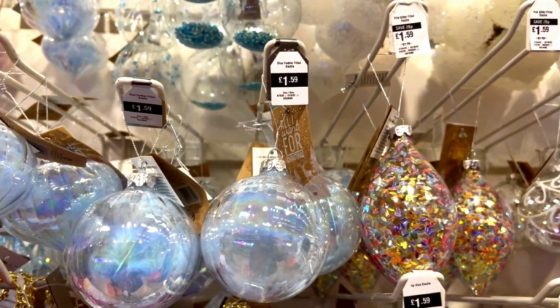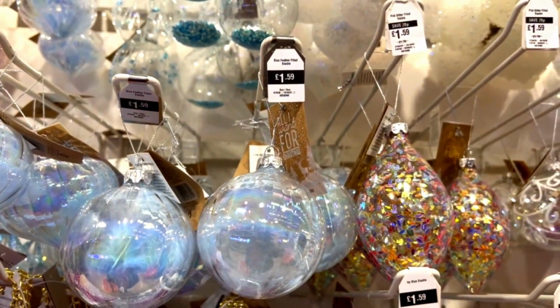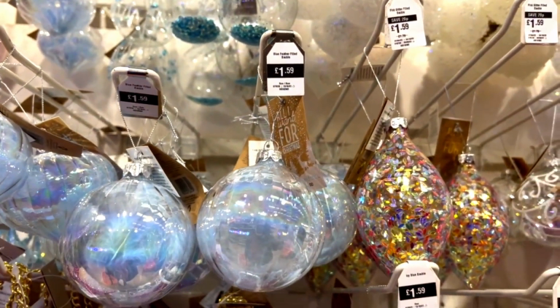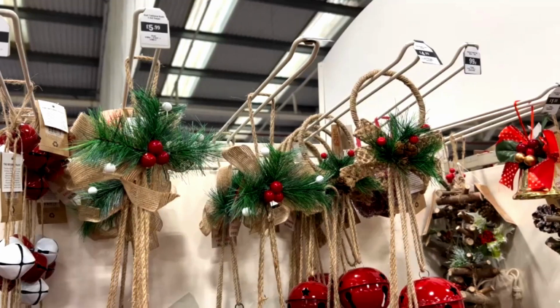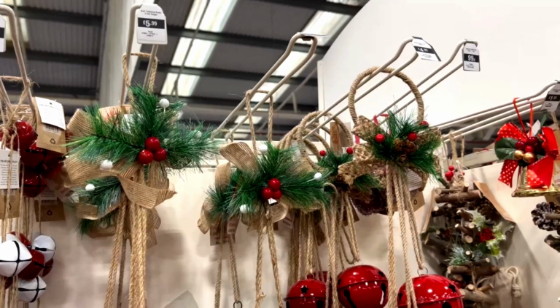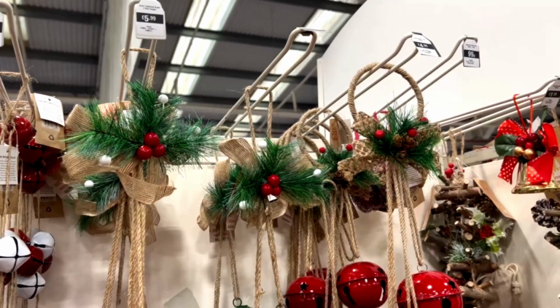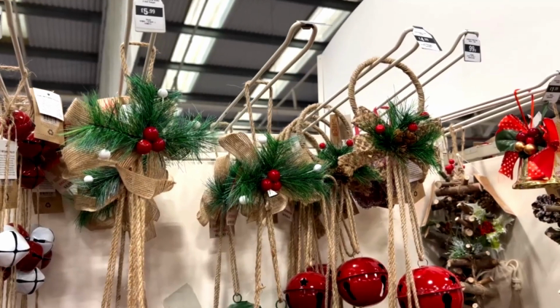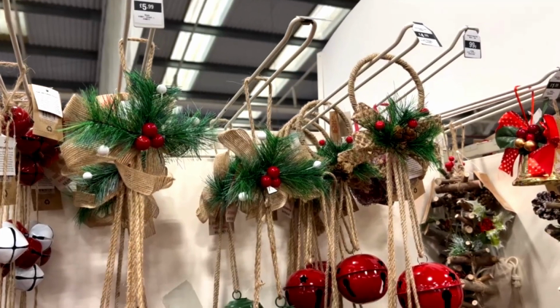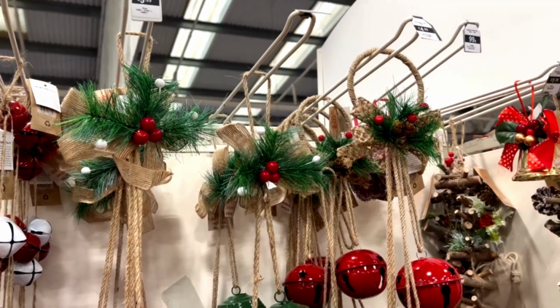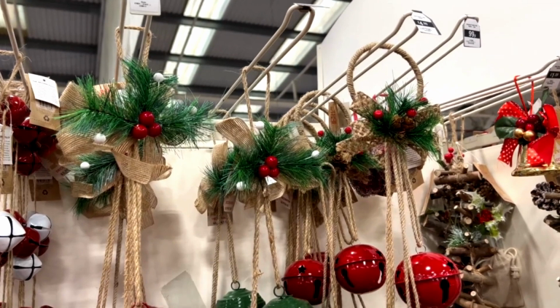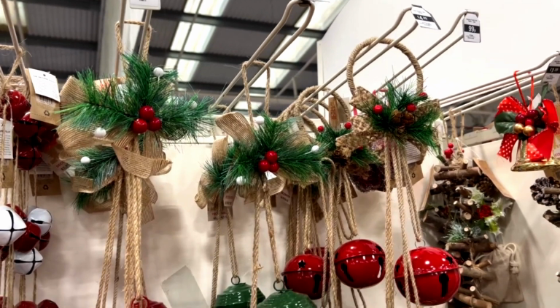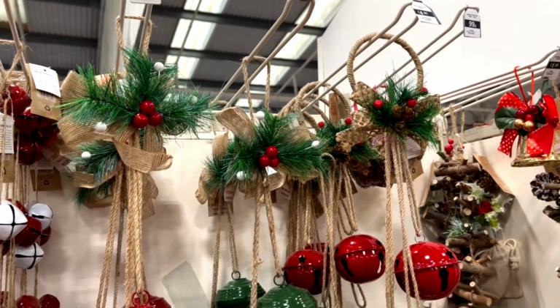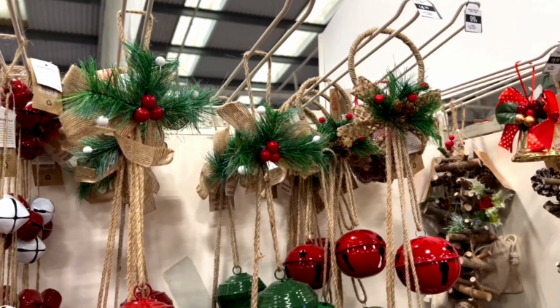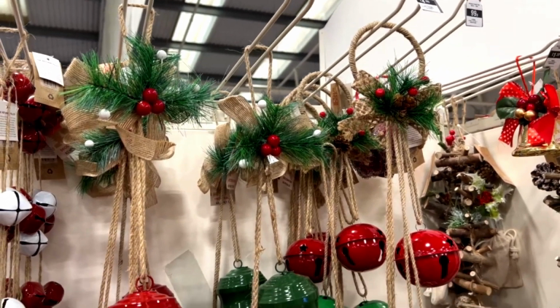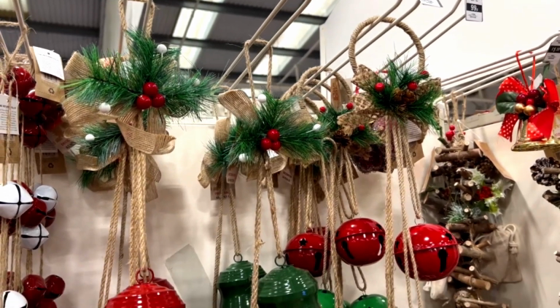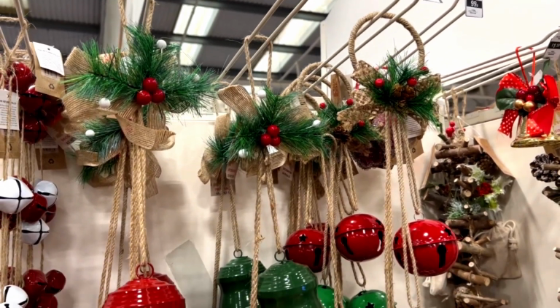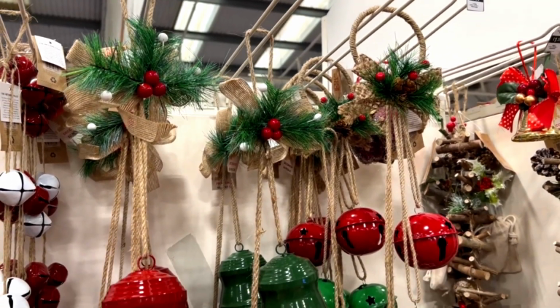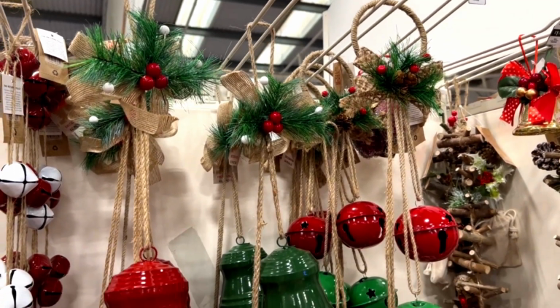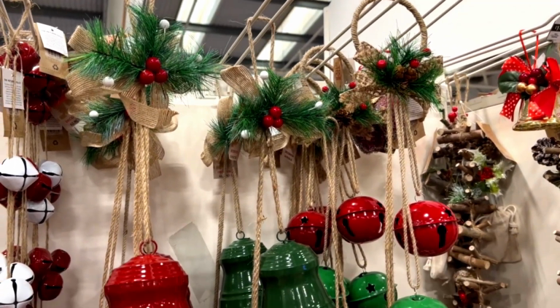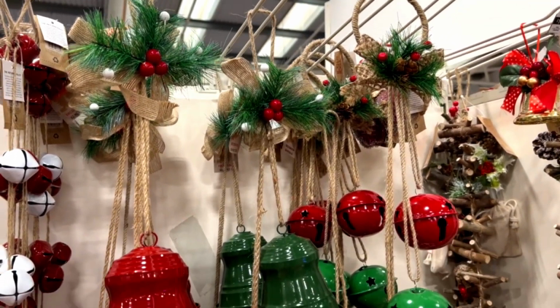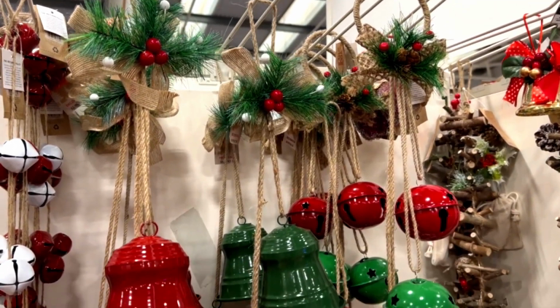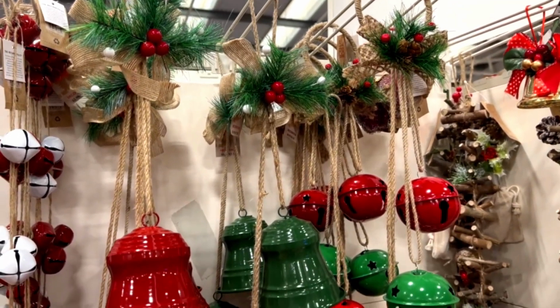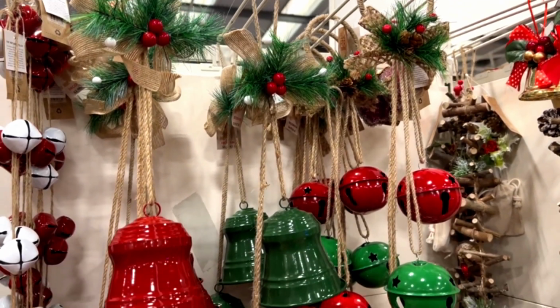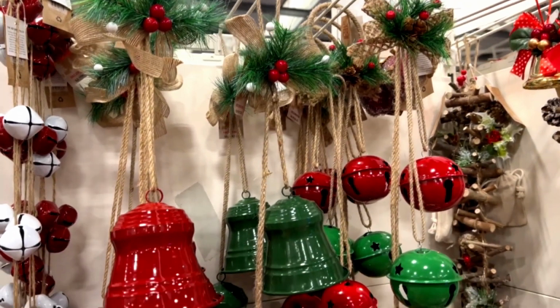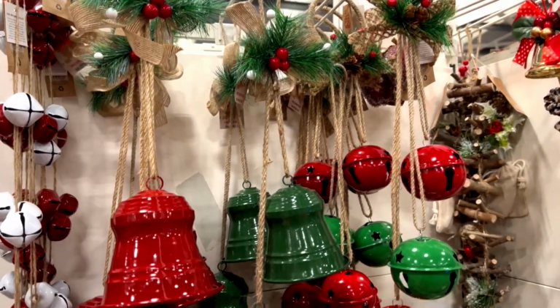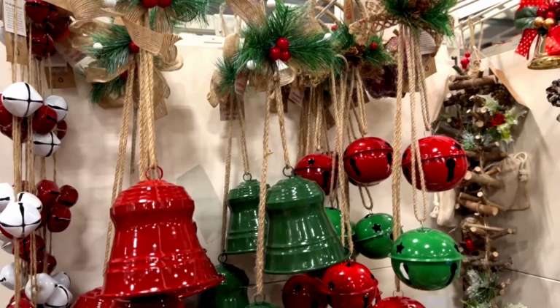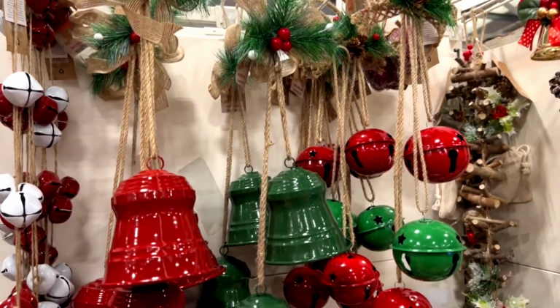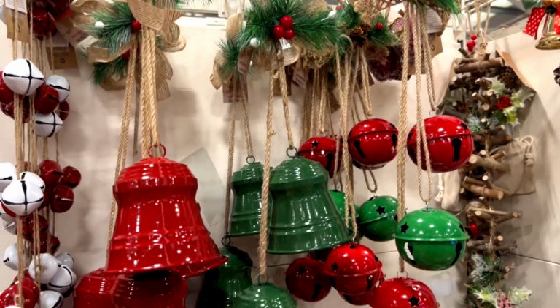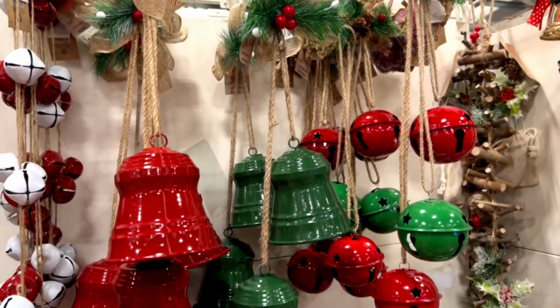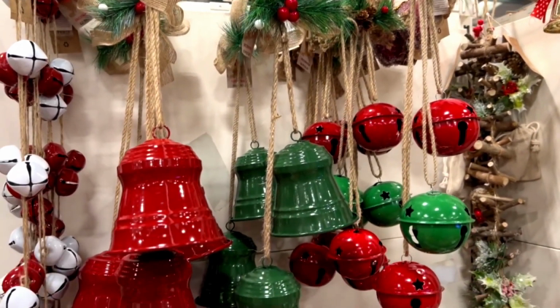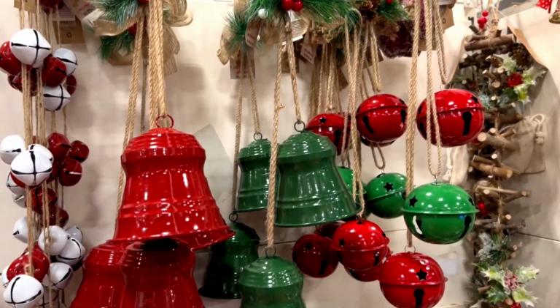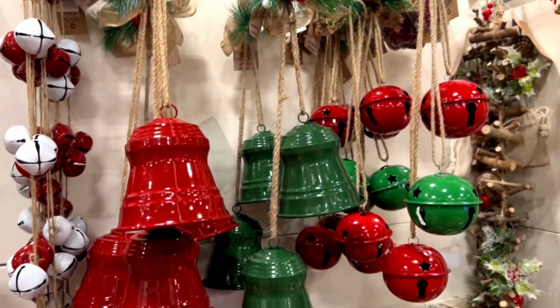I feel like I need these big bells in my life — they're £5.99 and they come in green and red.